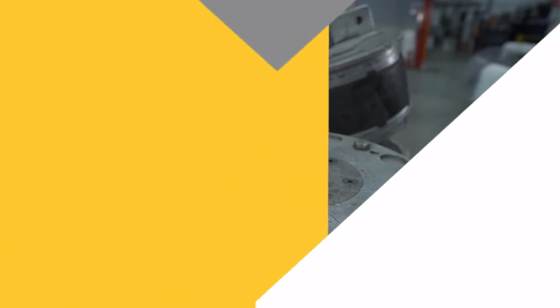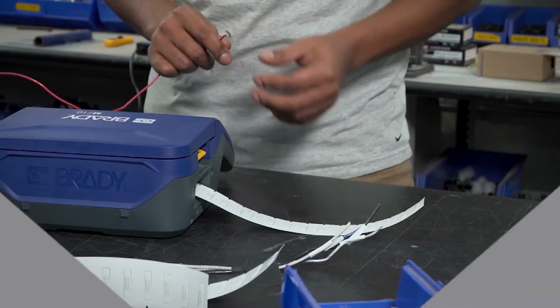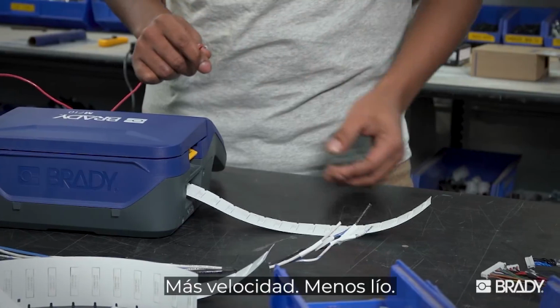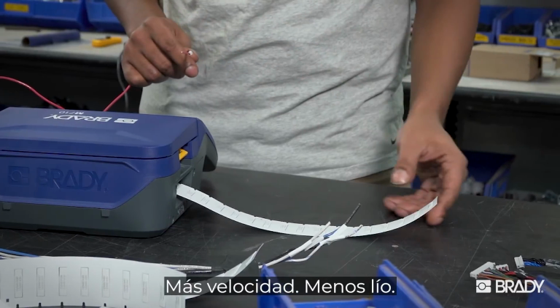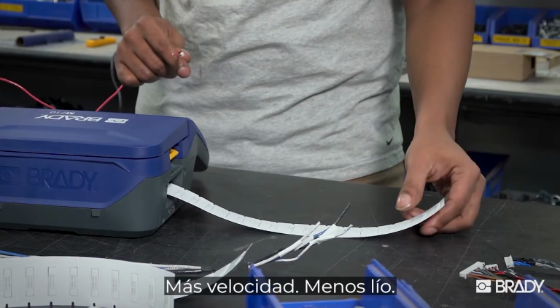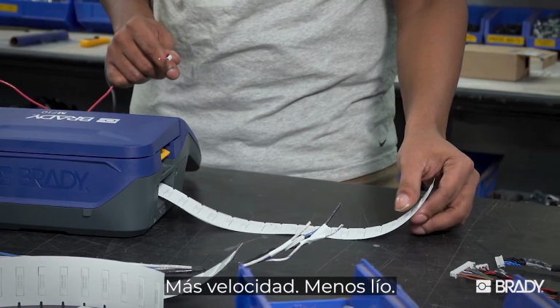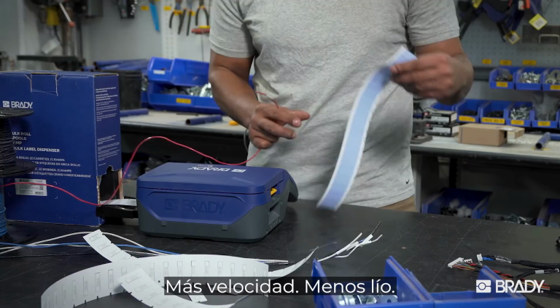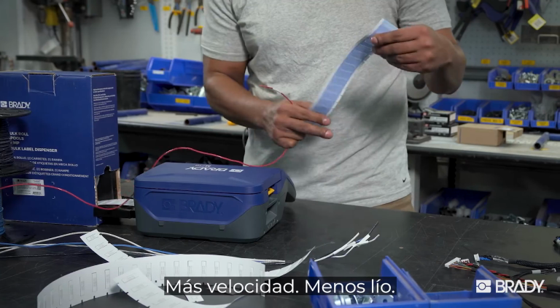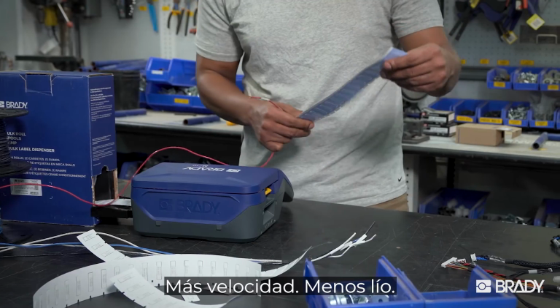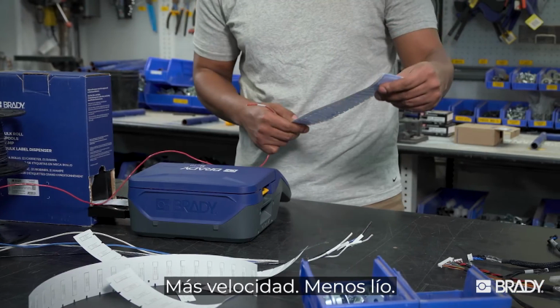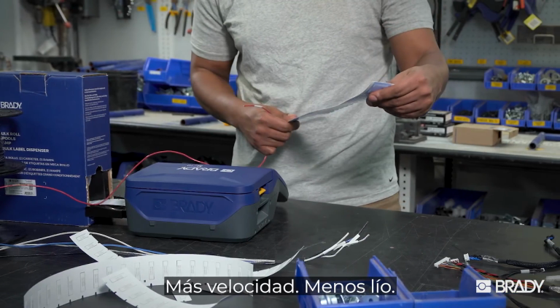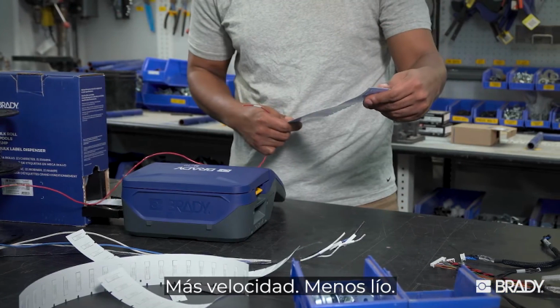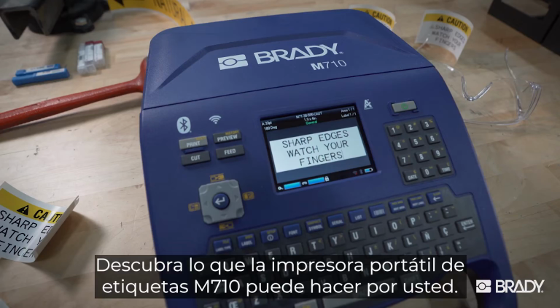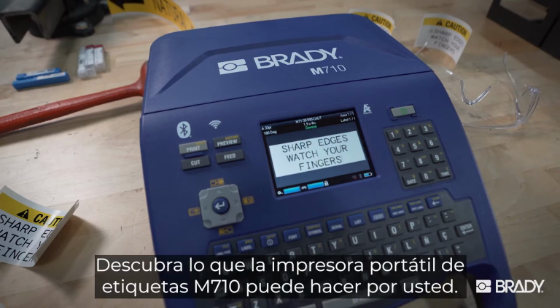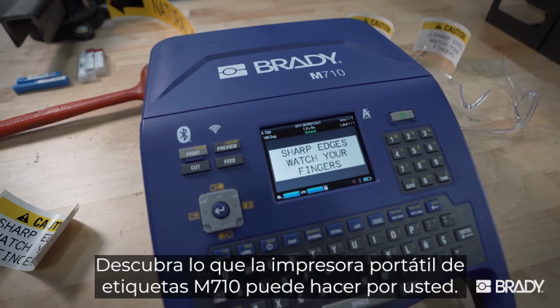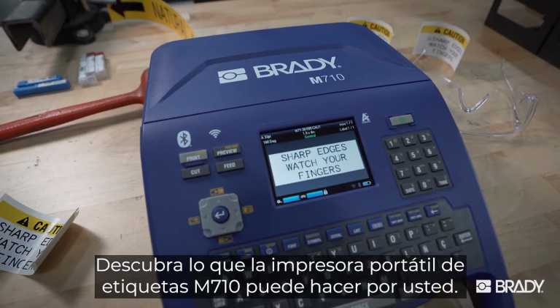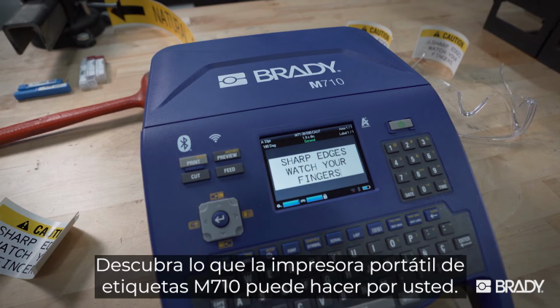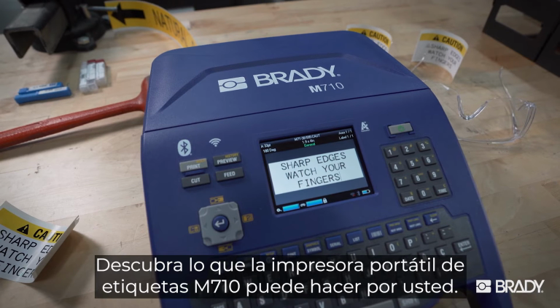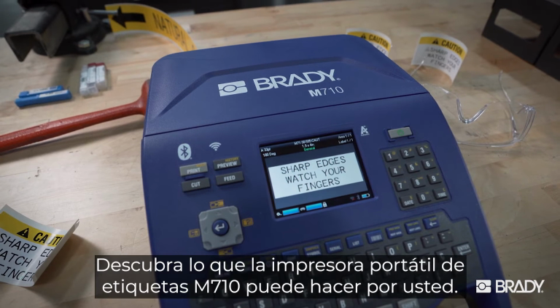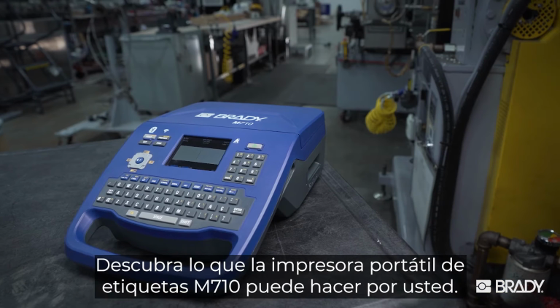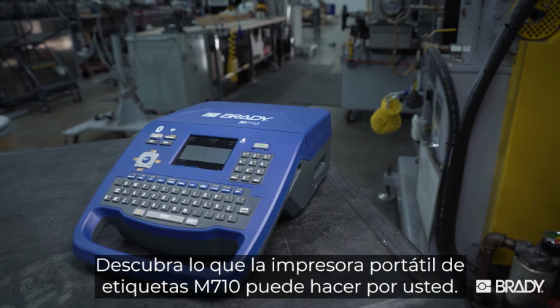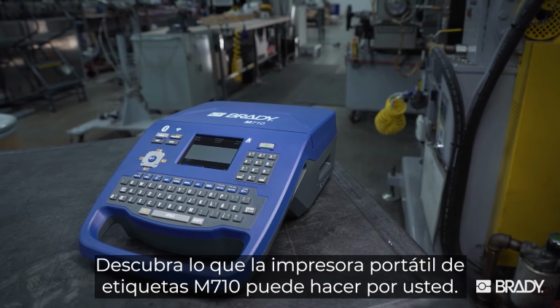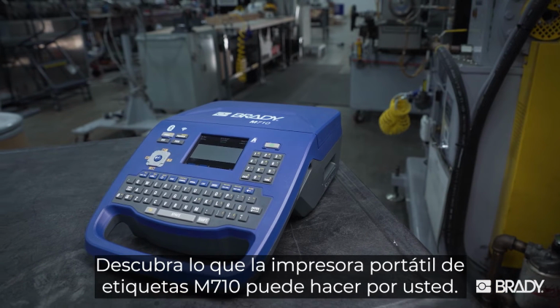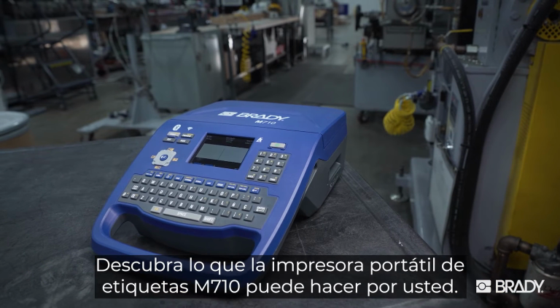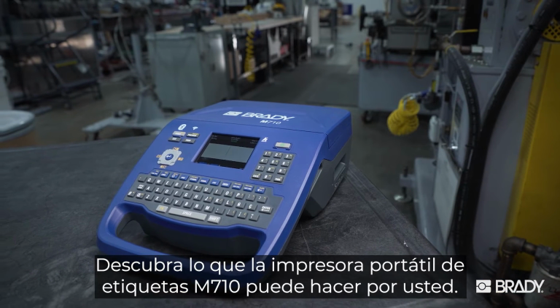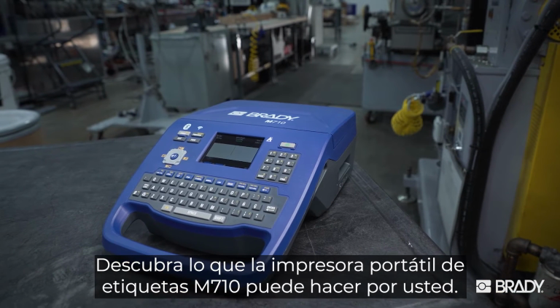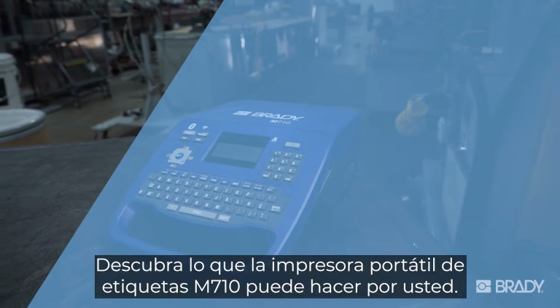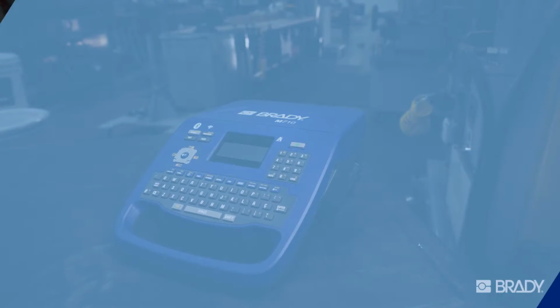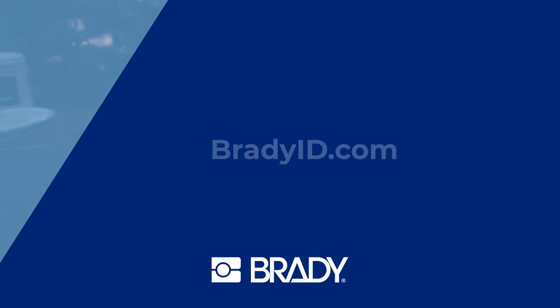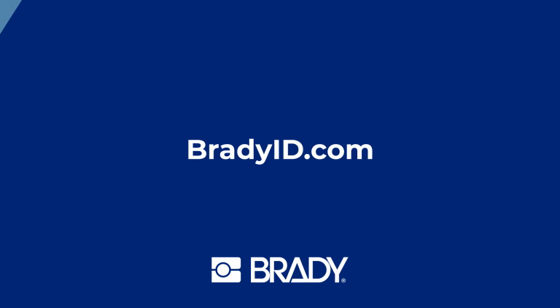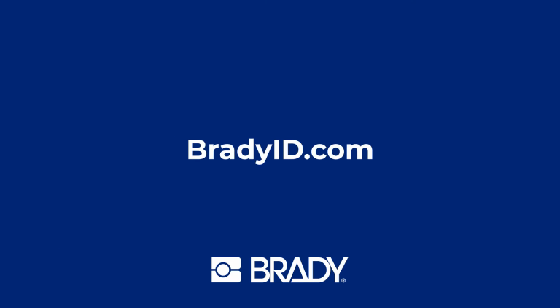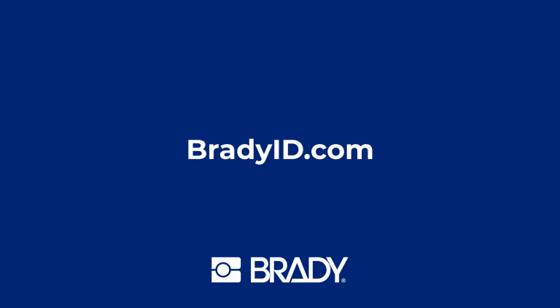More speed, less mess. Find out what the M710 portable label printer can do for you.